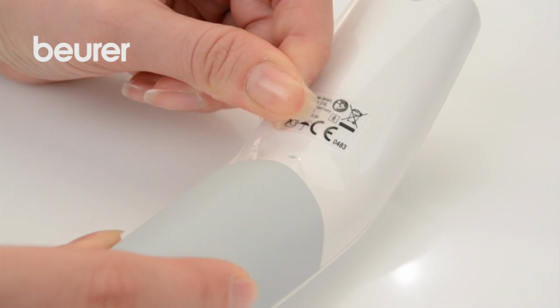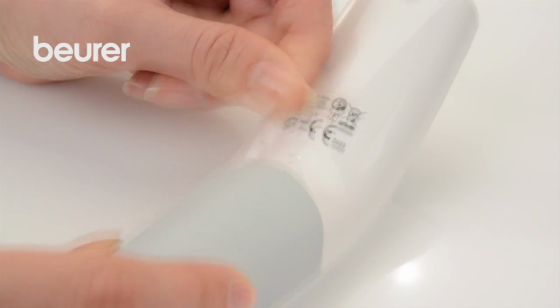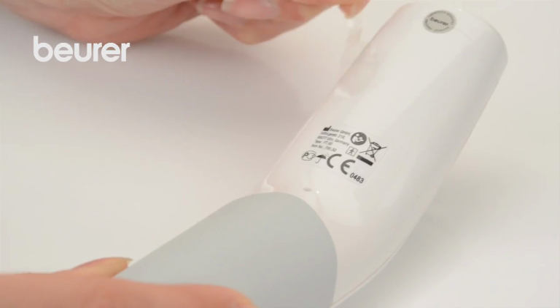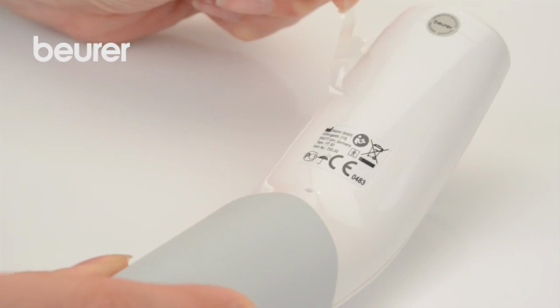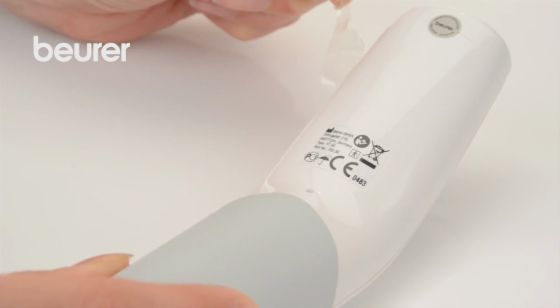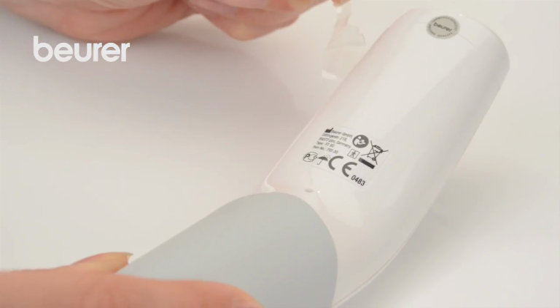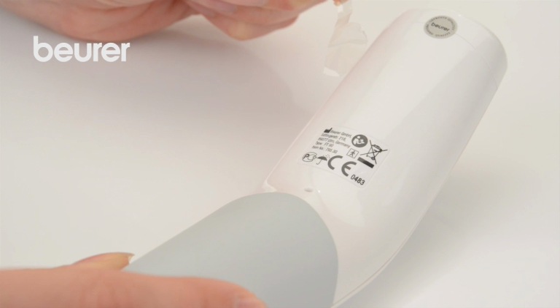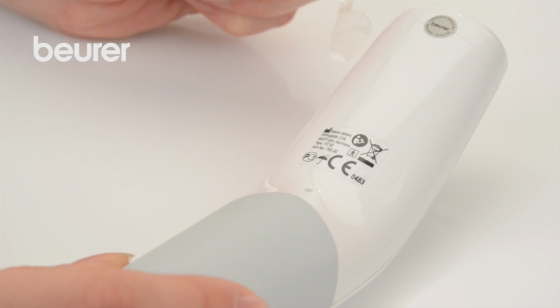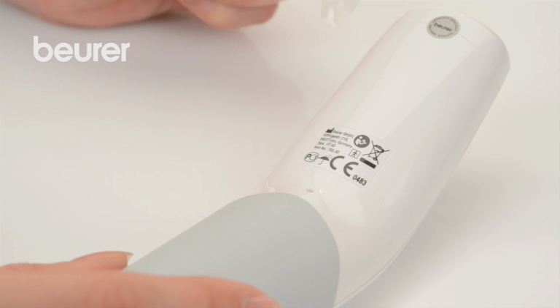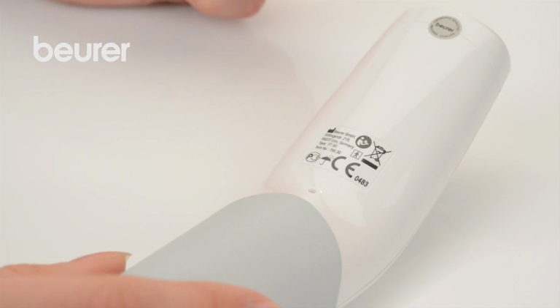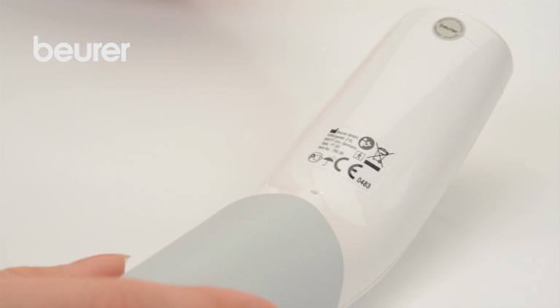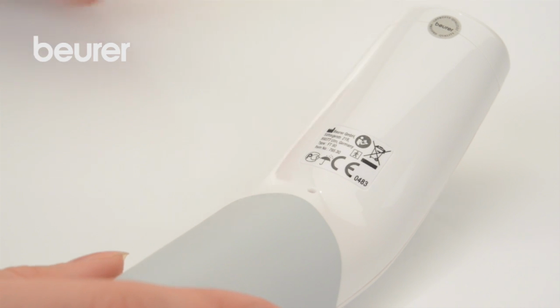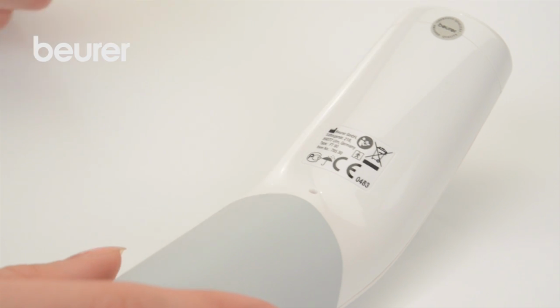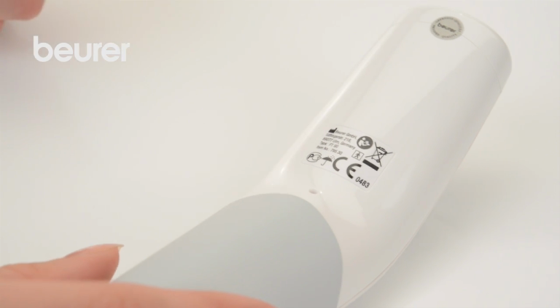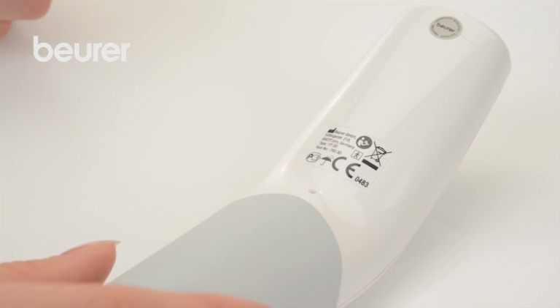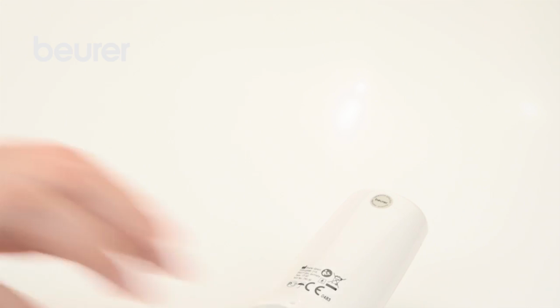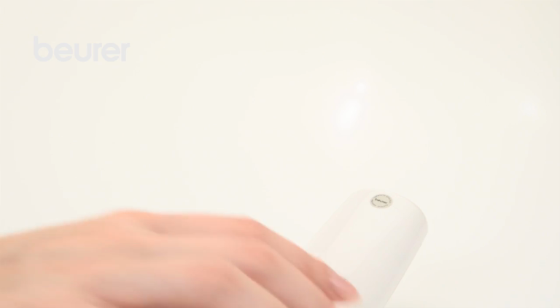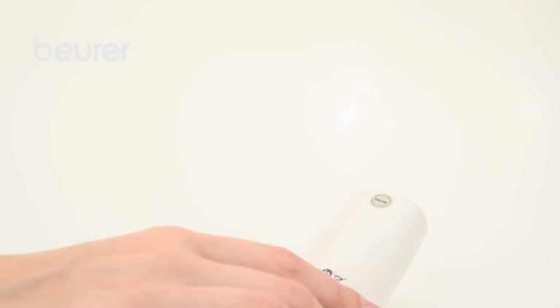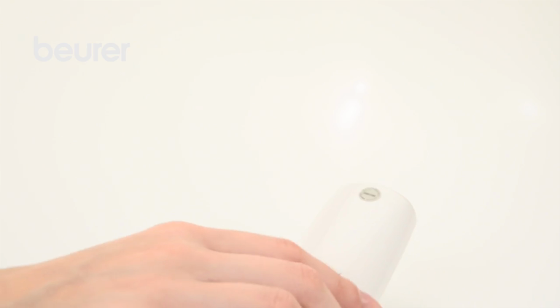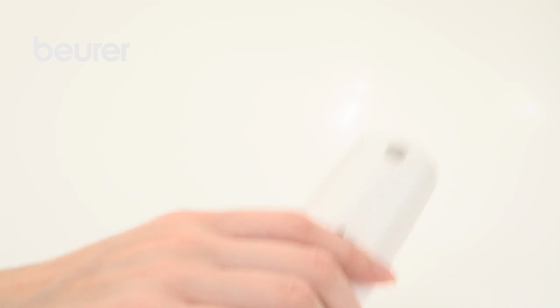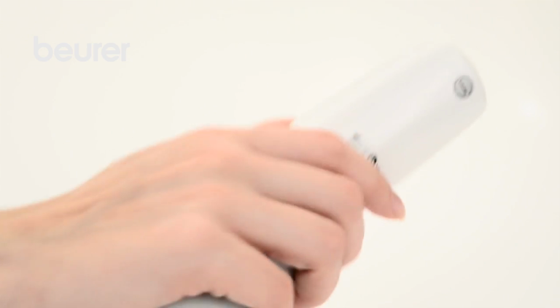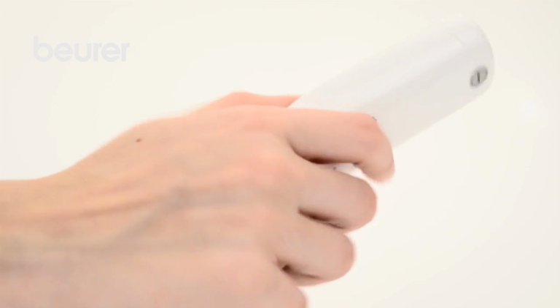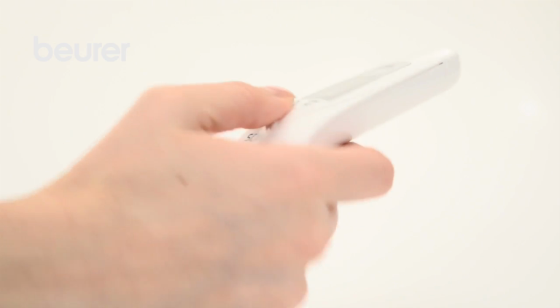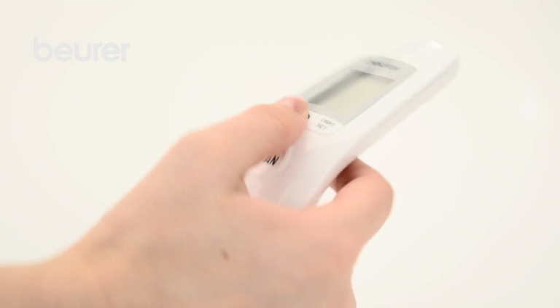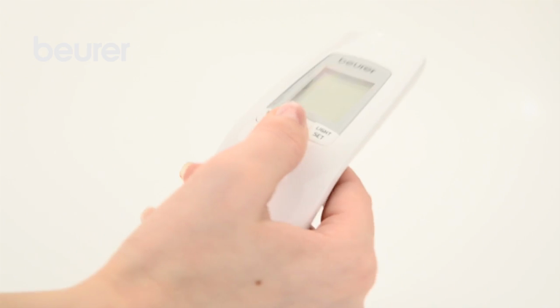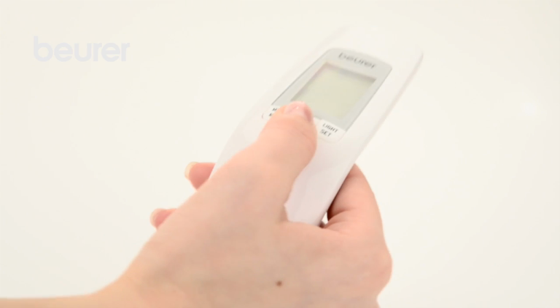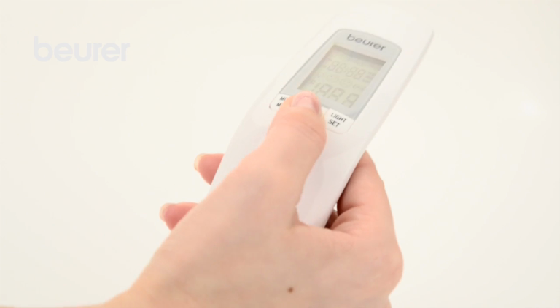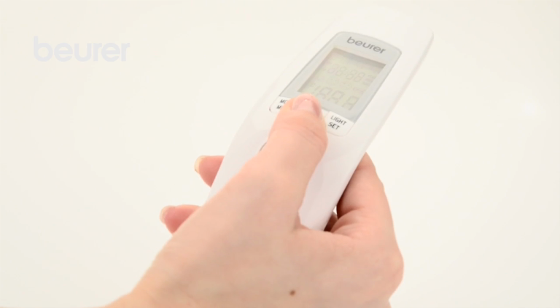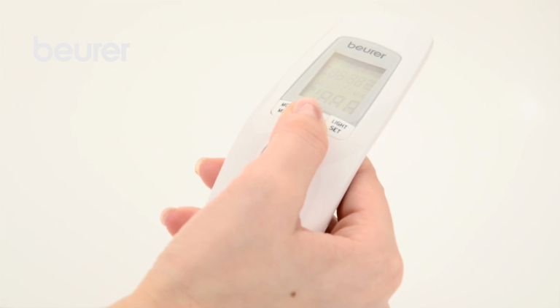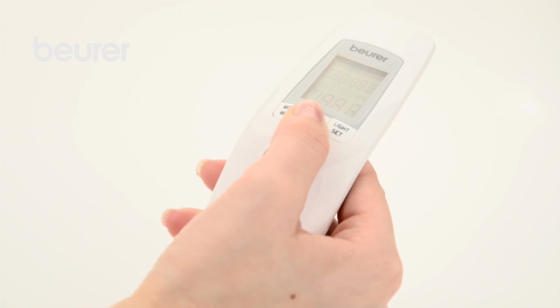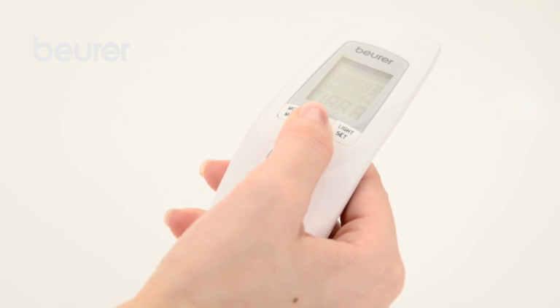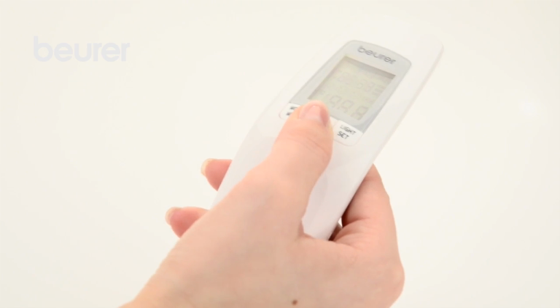Remove the battery insulation strip. The full screen view opens and you hear two short beeps.